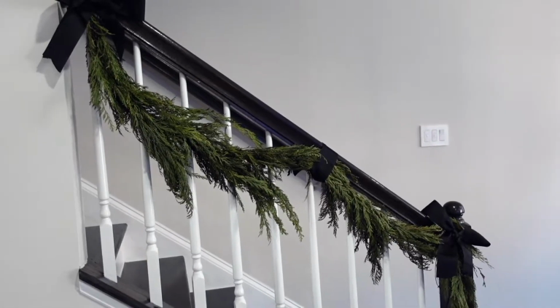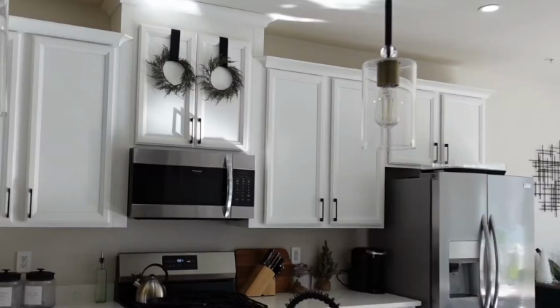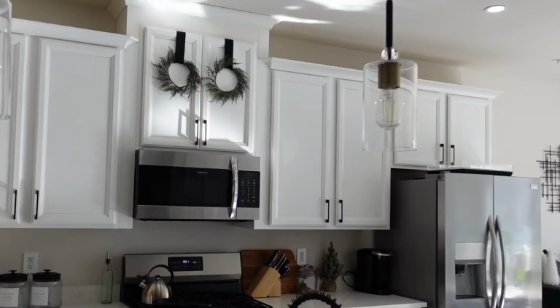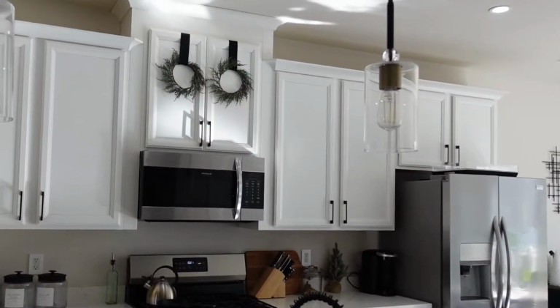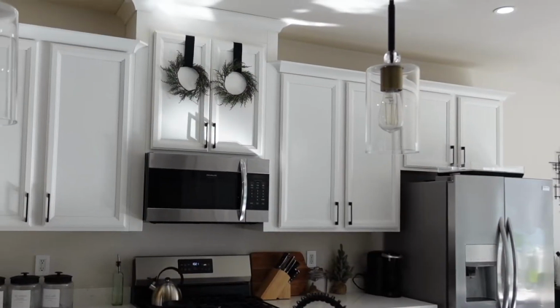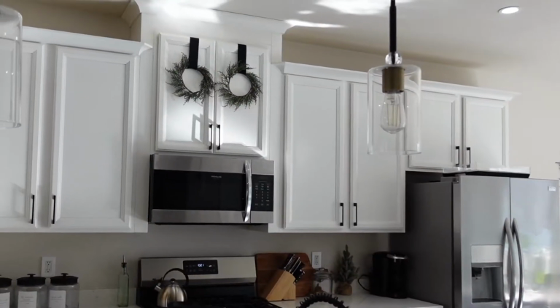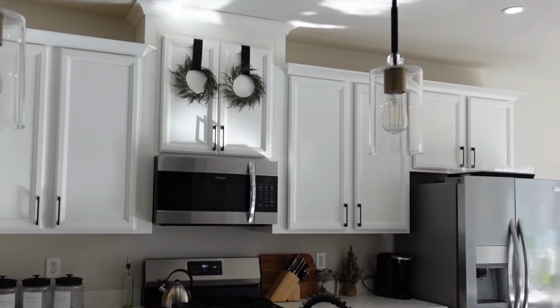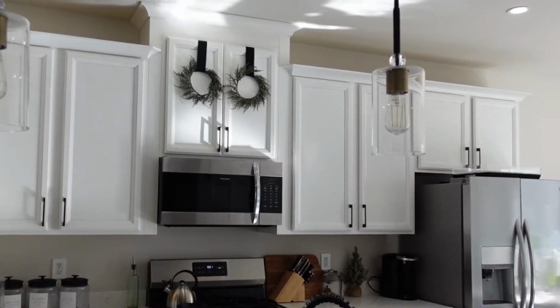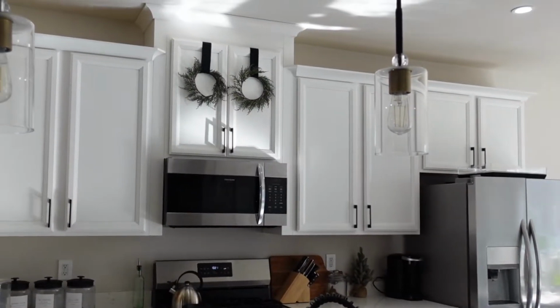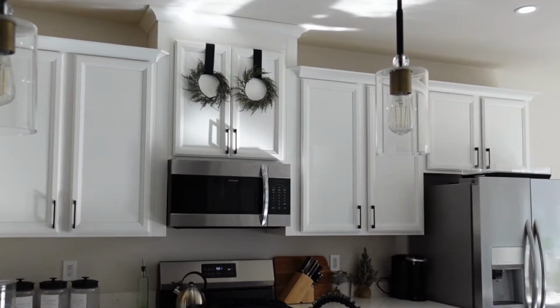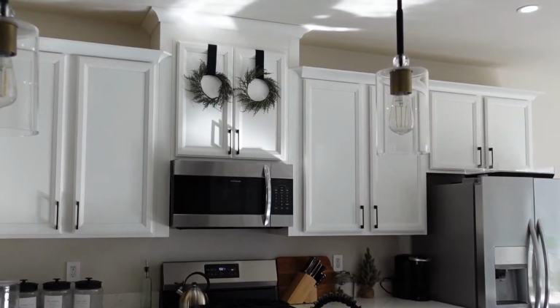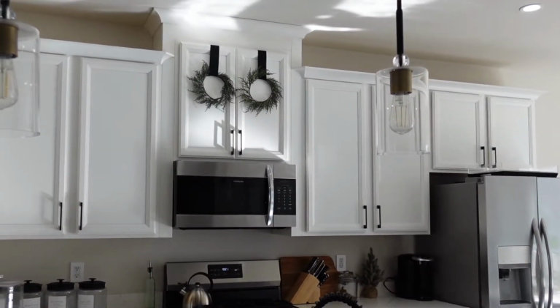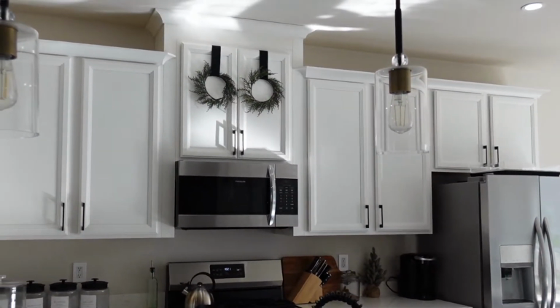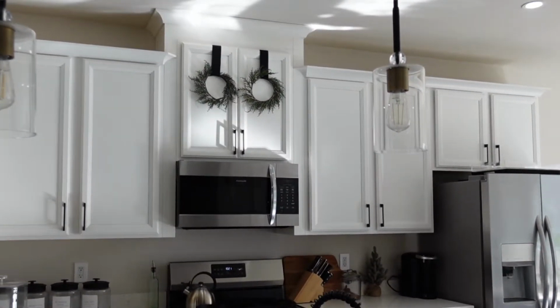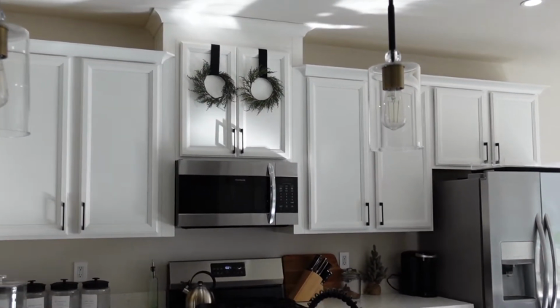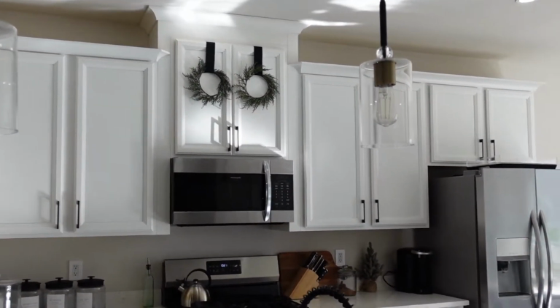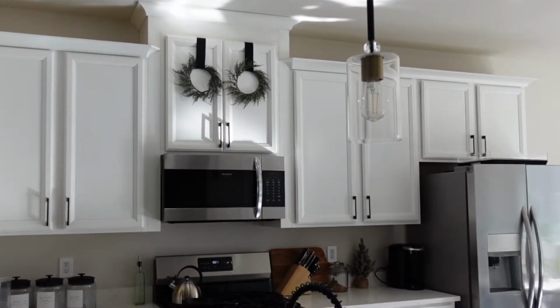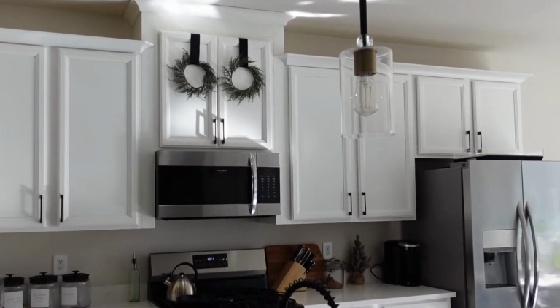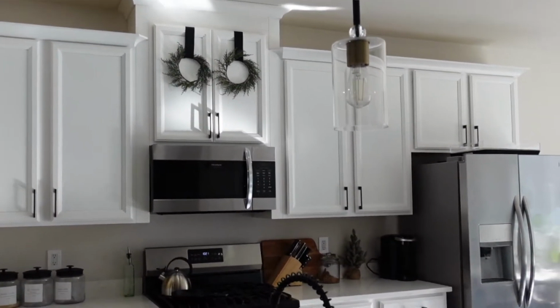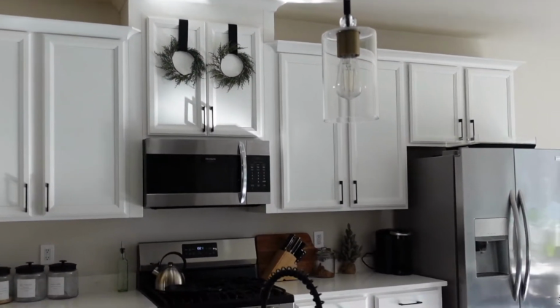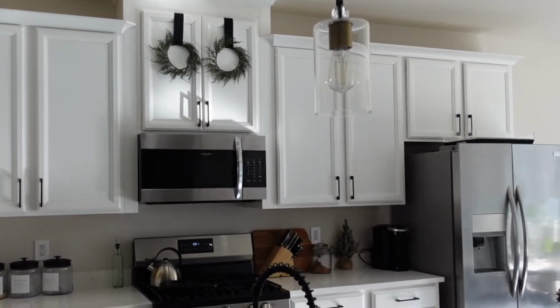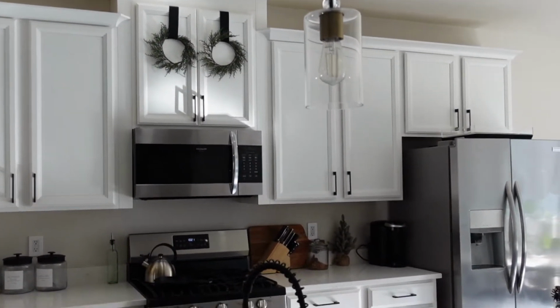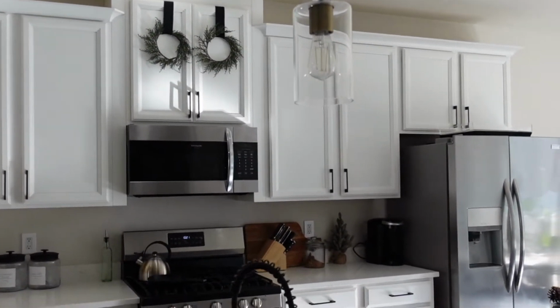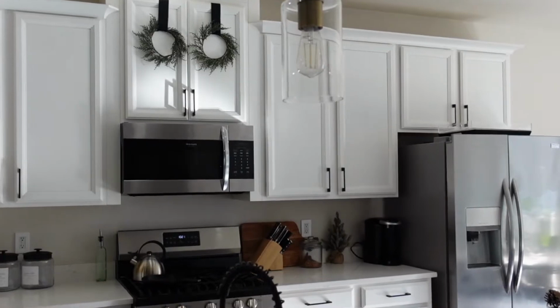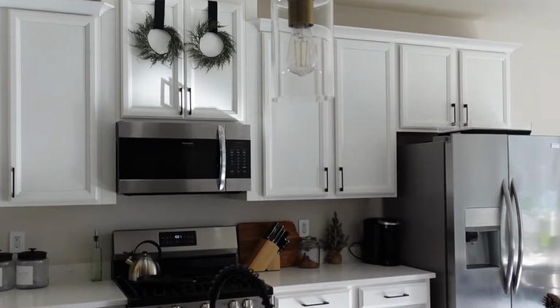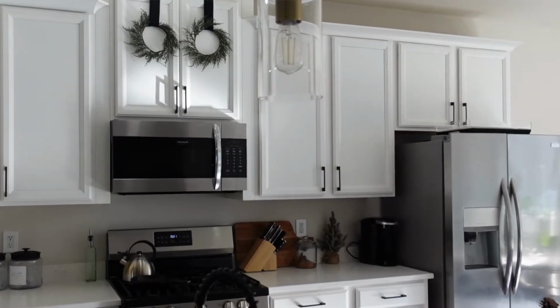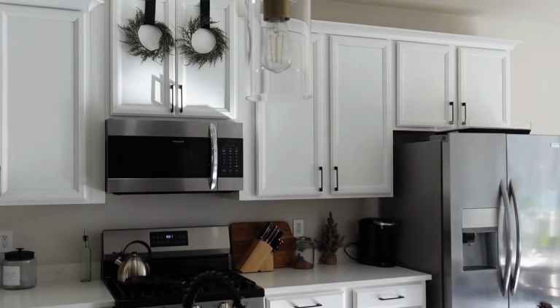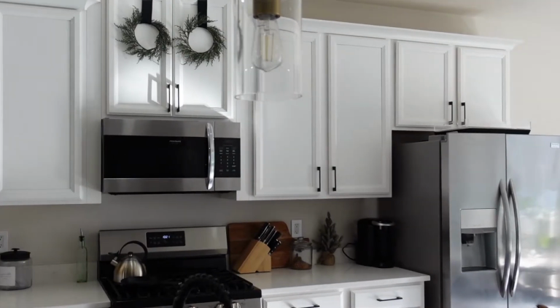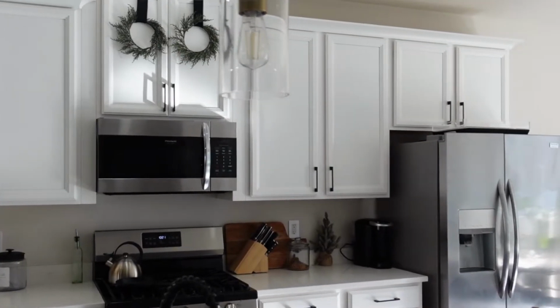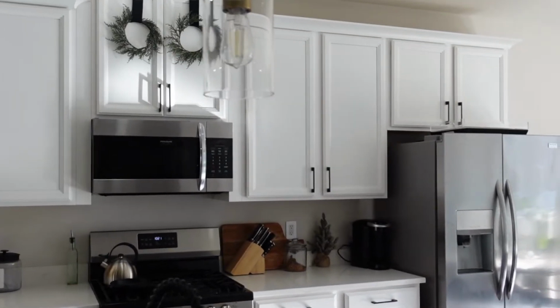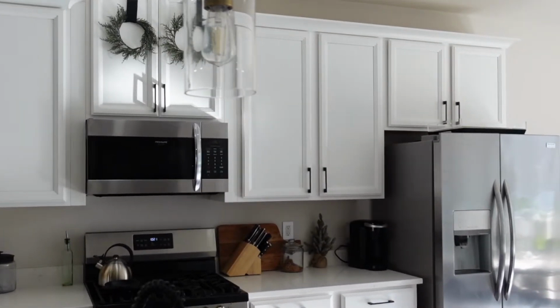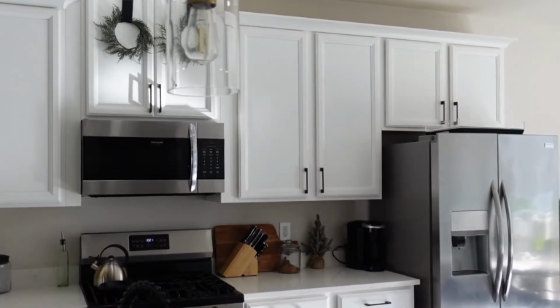And then we have the kitchen. I didn't go super crazy with the decor in the kitchen.